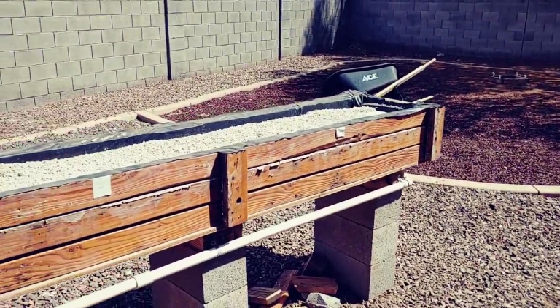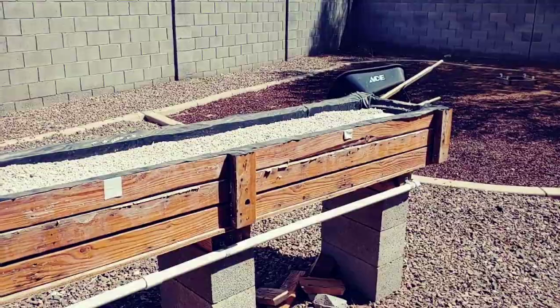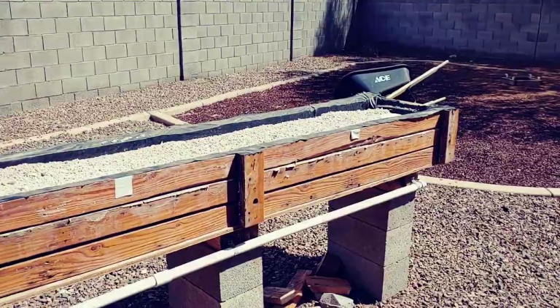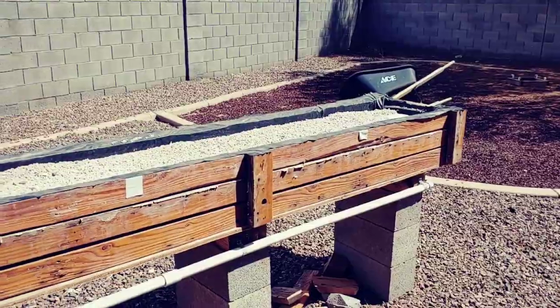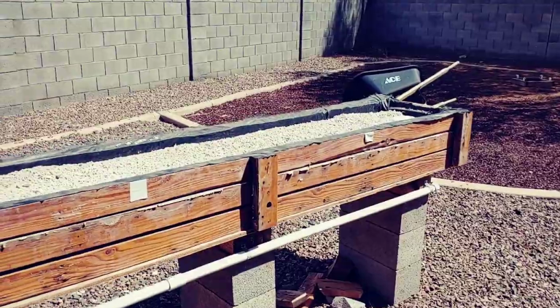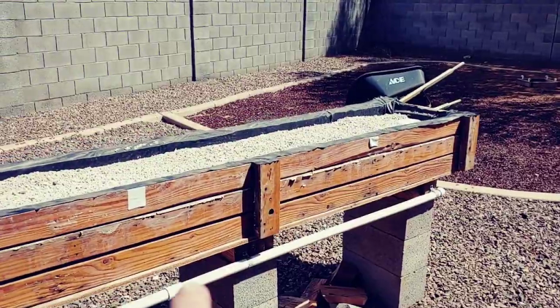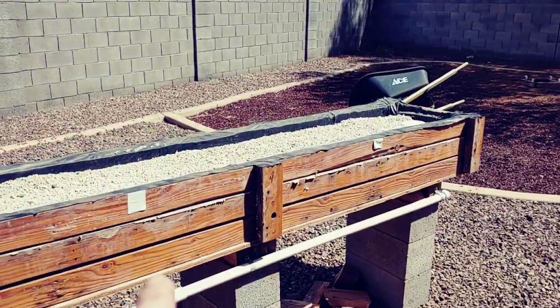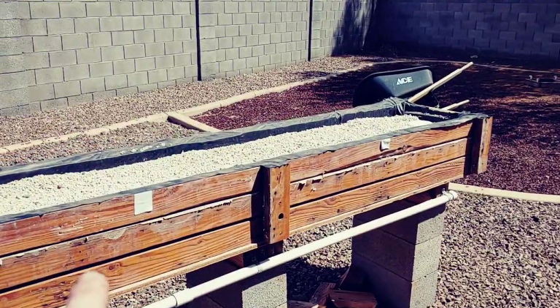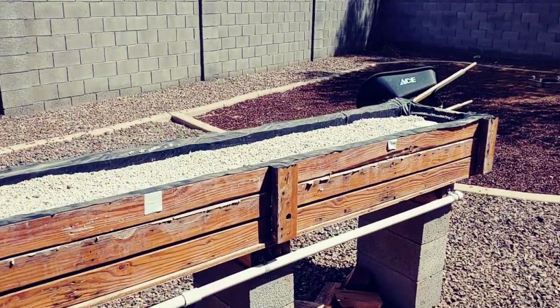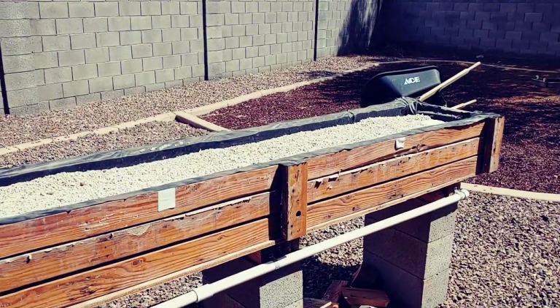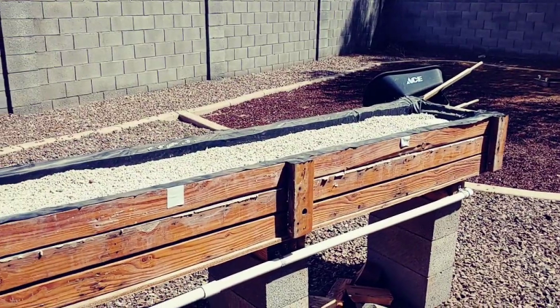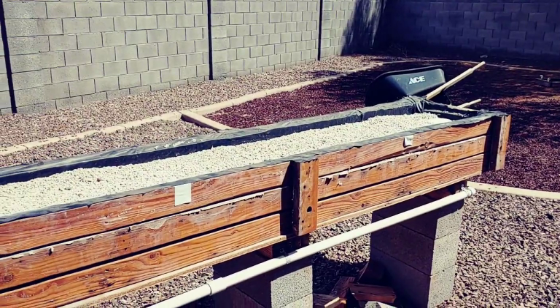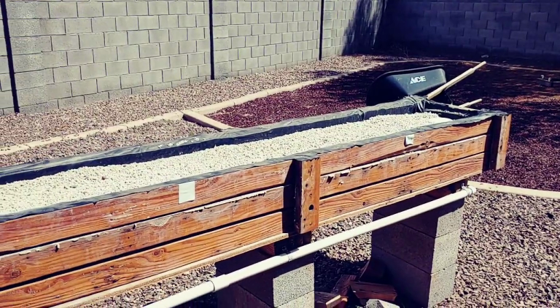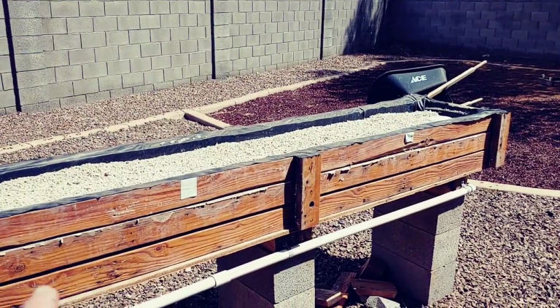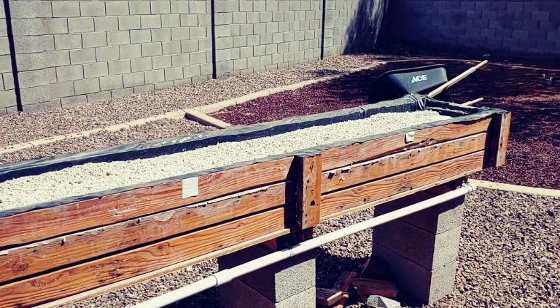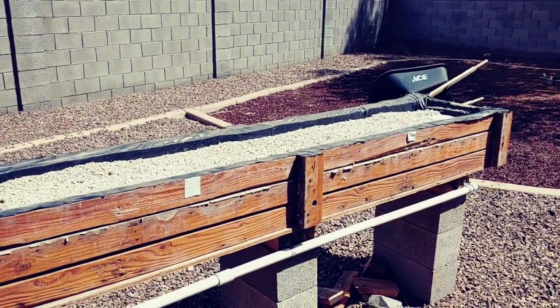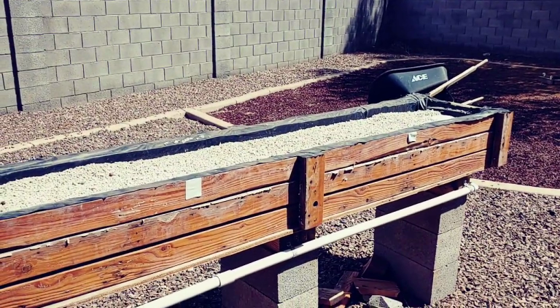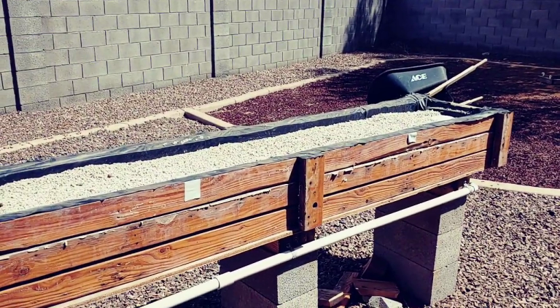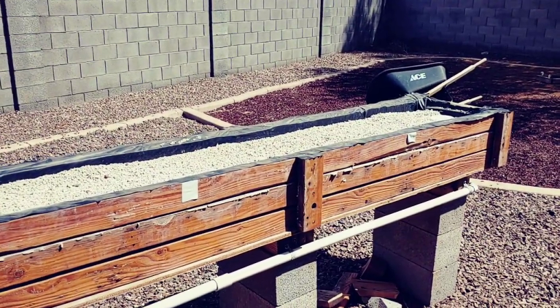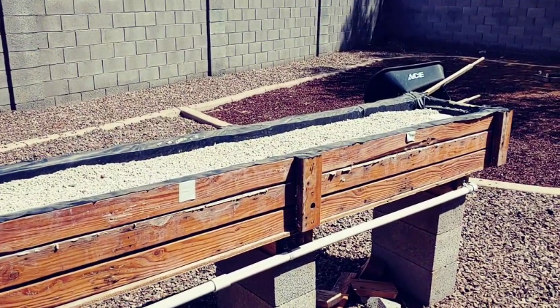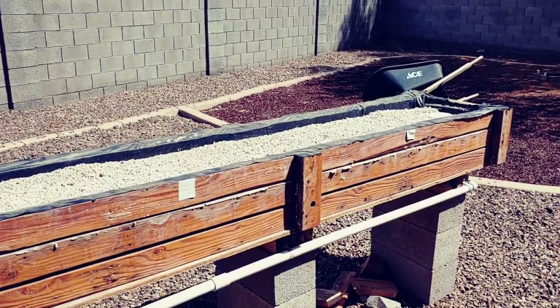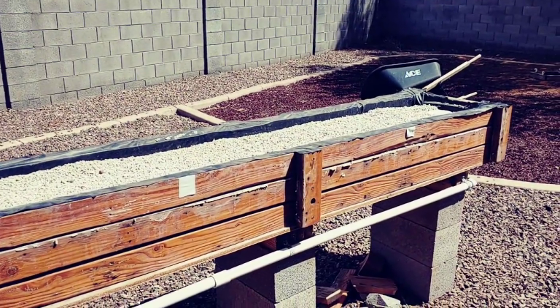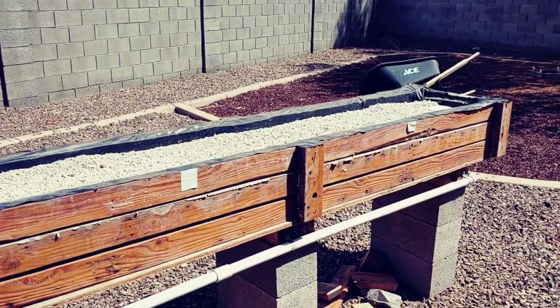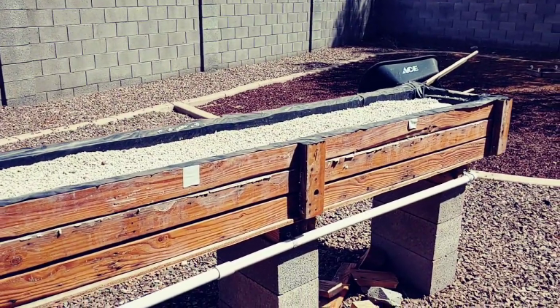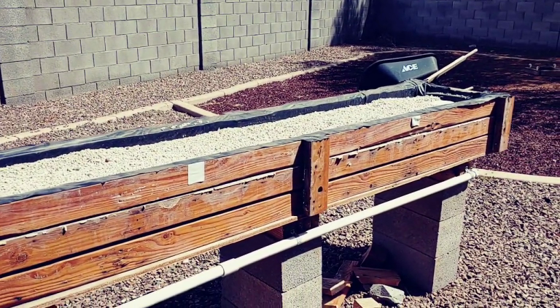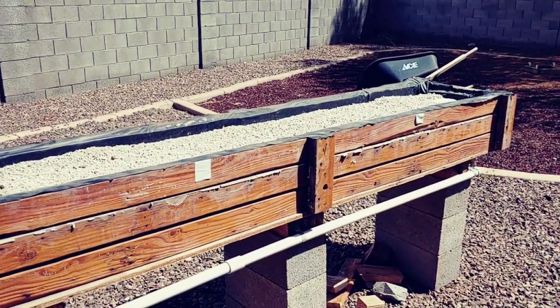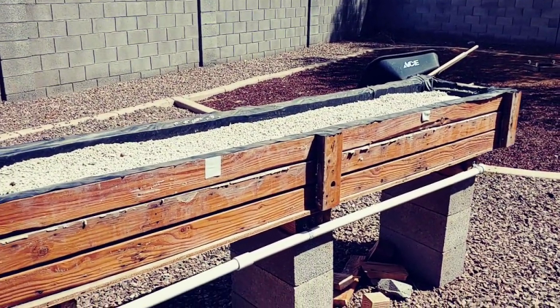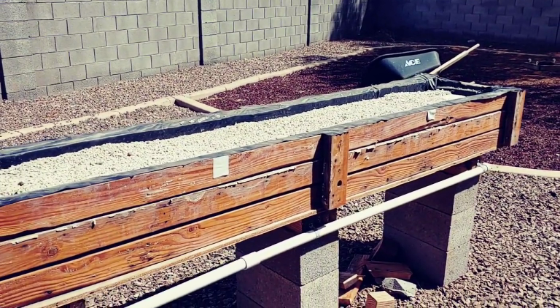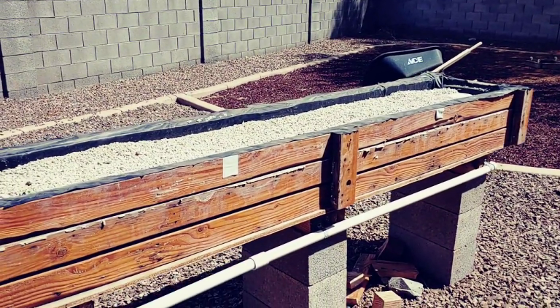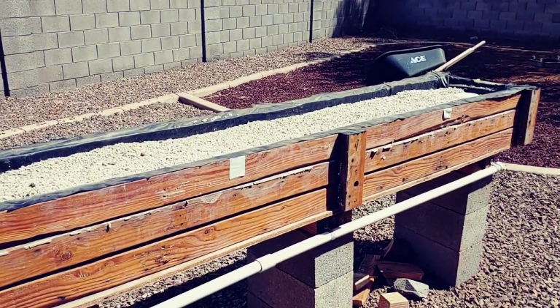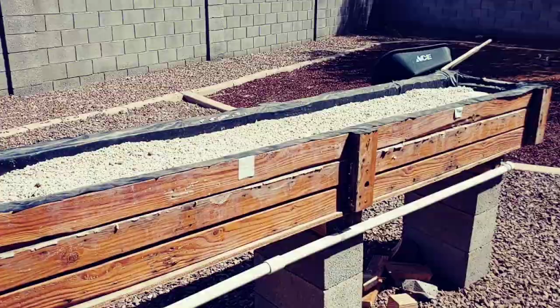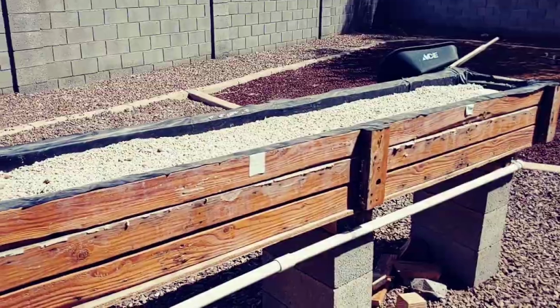The hard part was getting the bed over here. That thing weighs — it's got to be 300 pounds and I had to do it by myself.